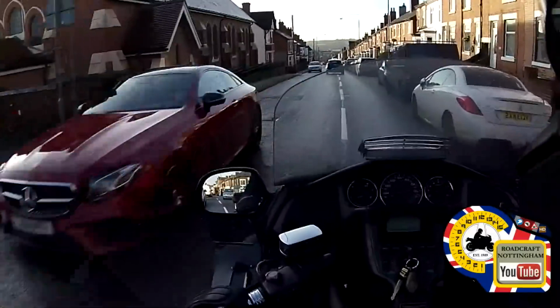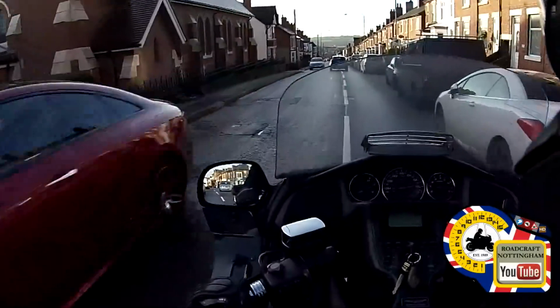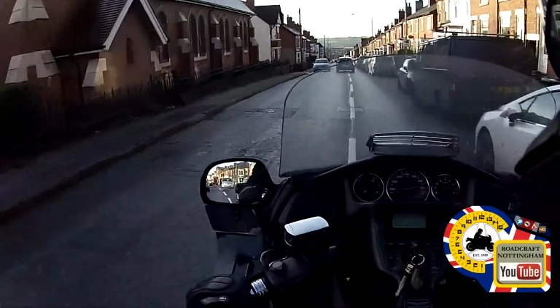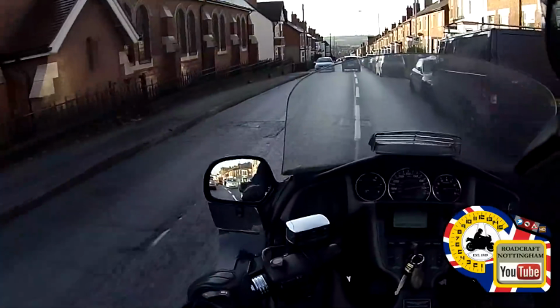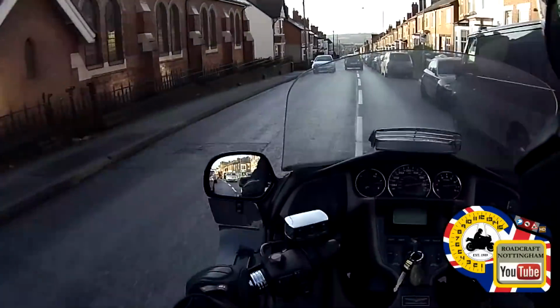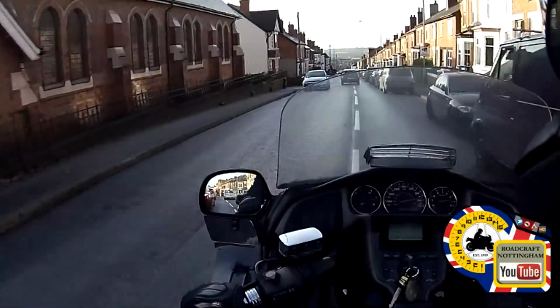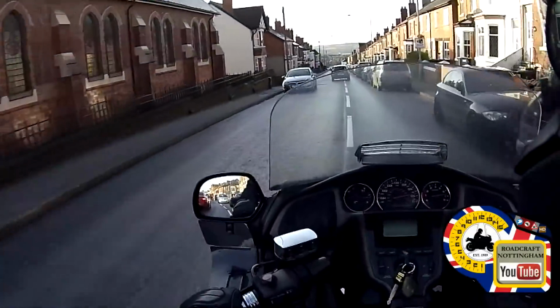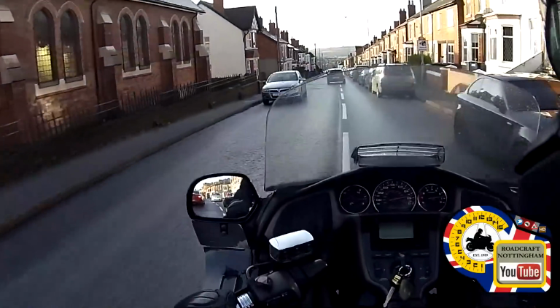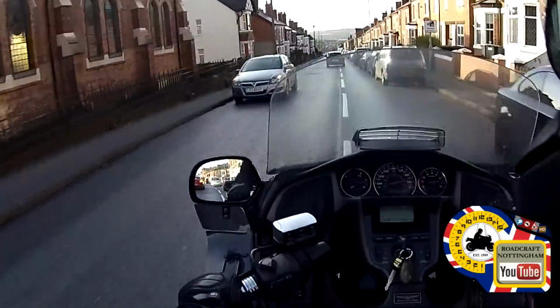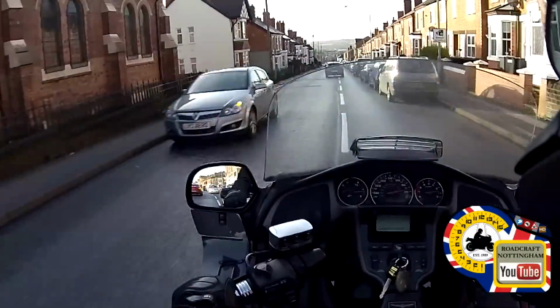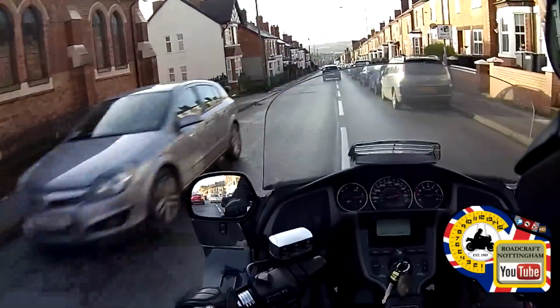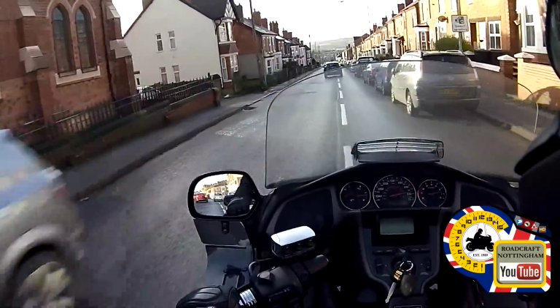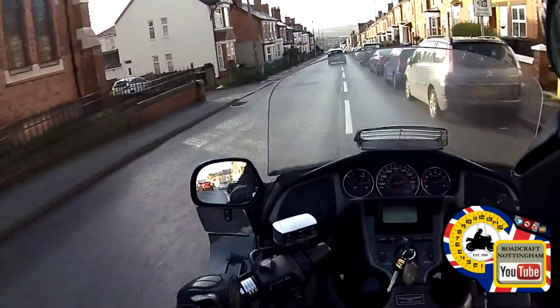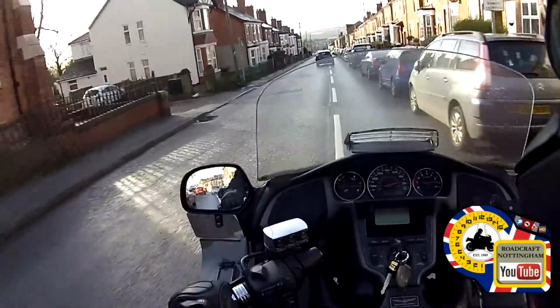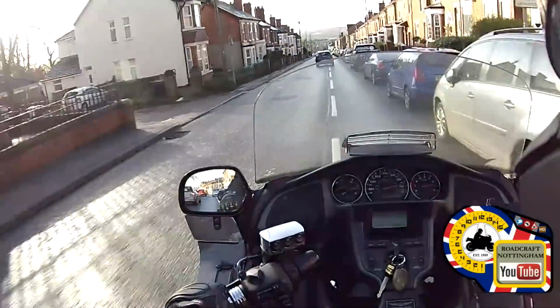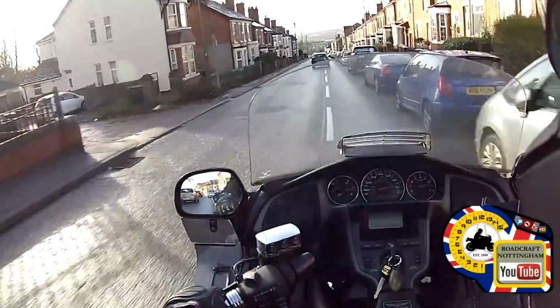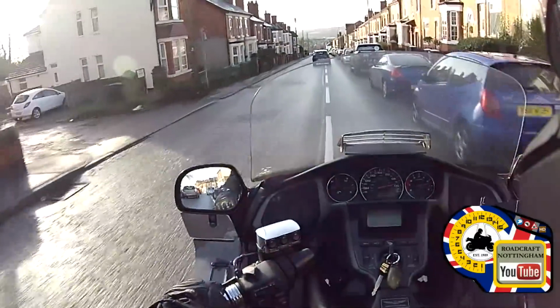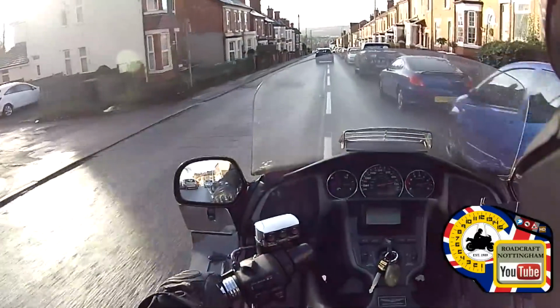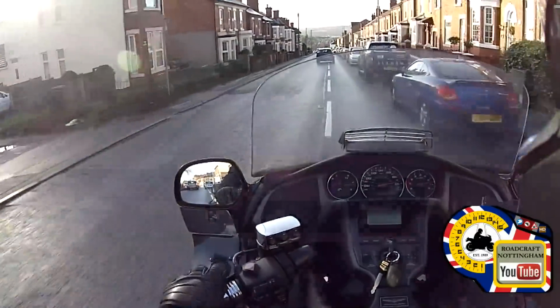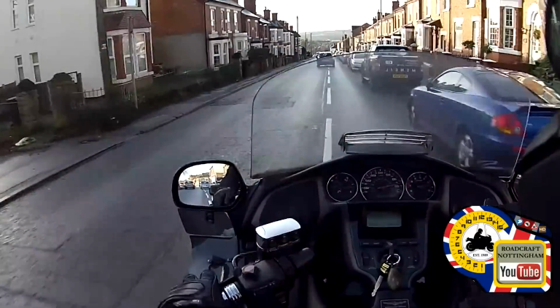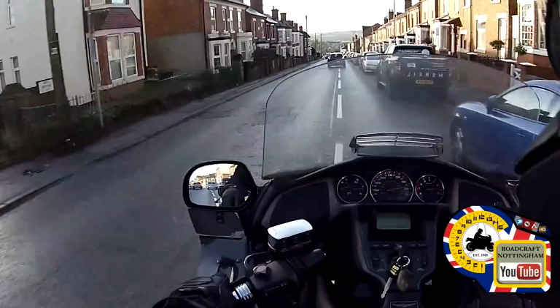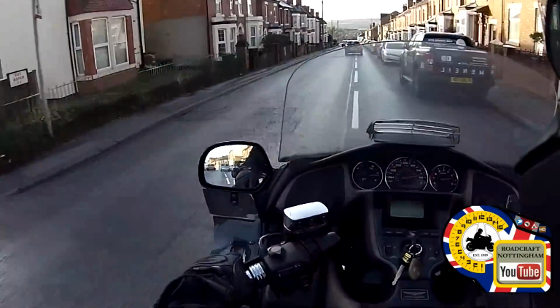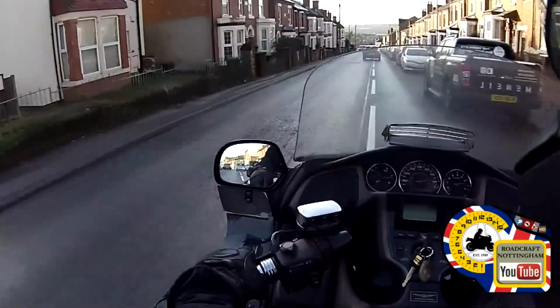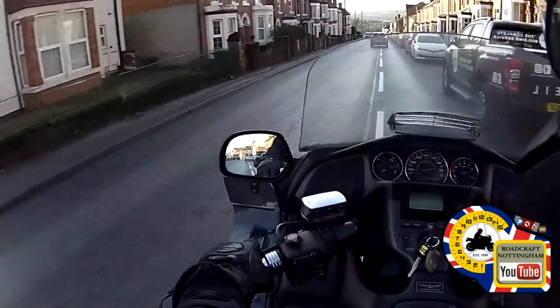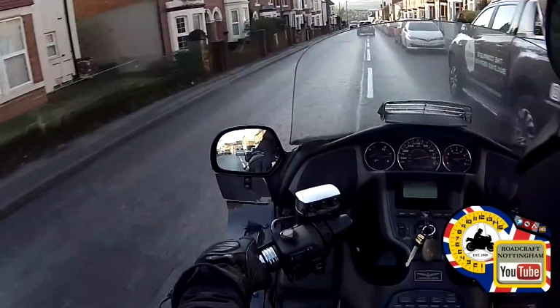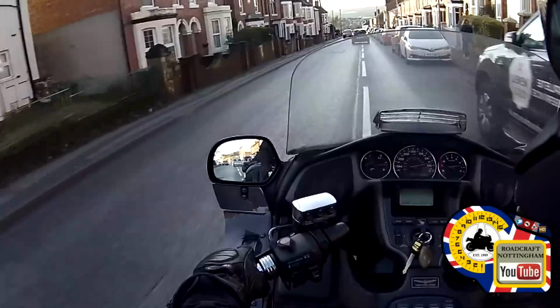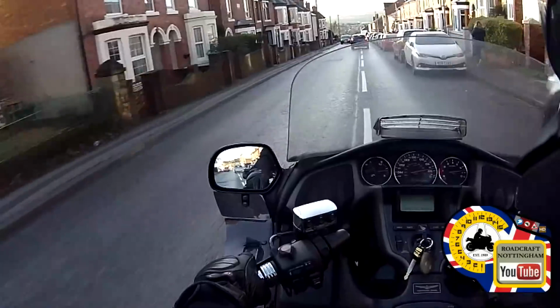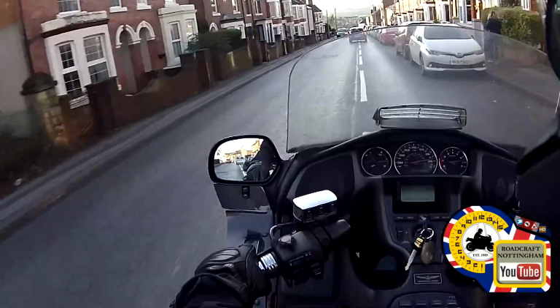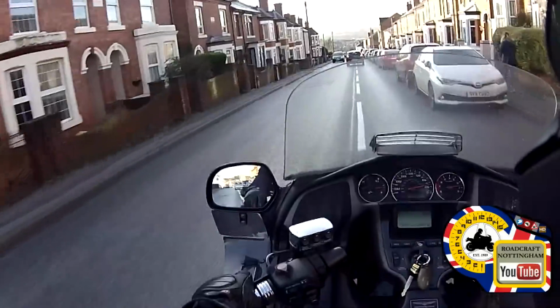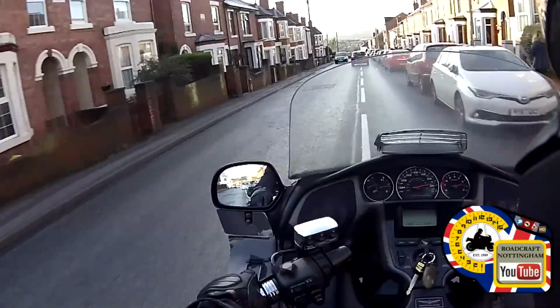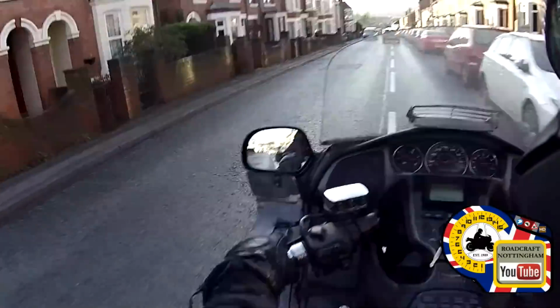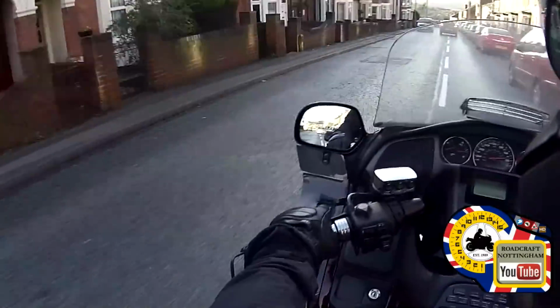Plenty of clearance from the parked cars — and if I'm getting a little bit close, I'll bring the speed down to allow for it.